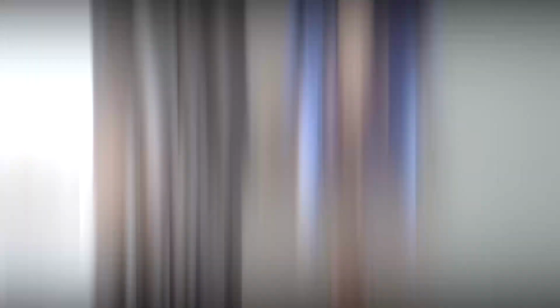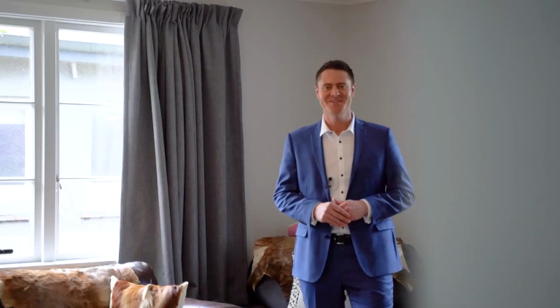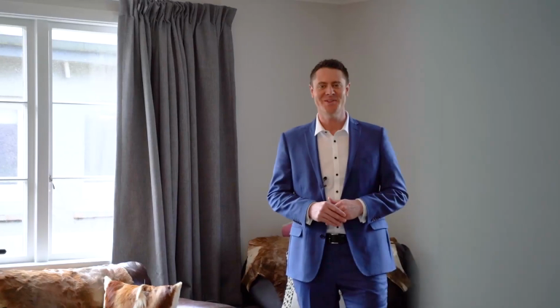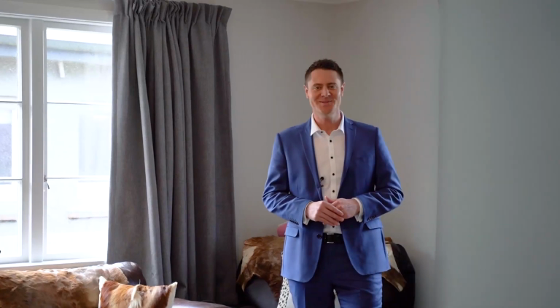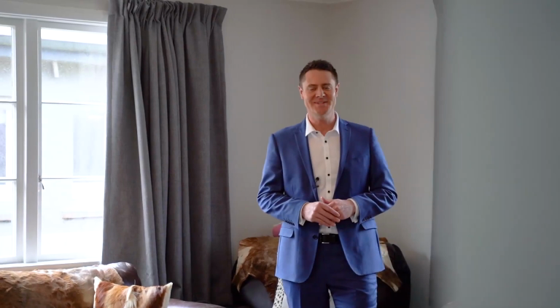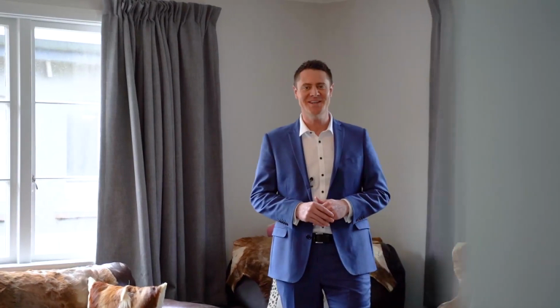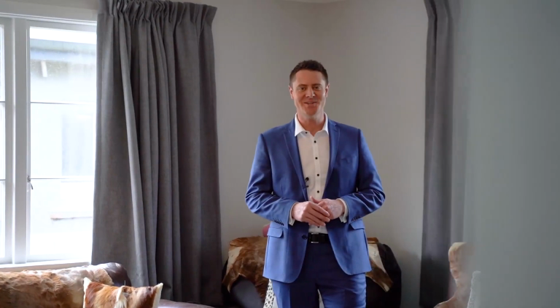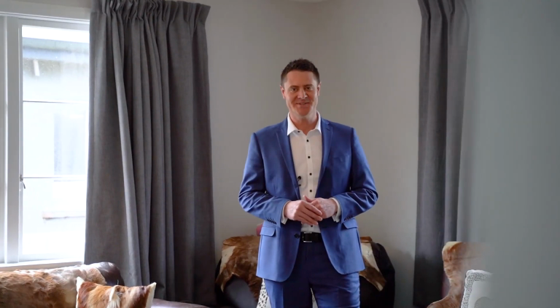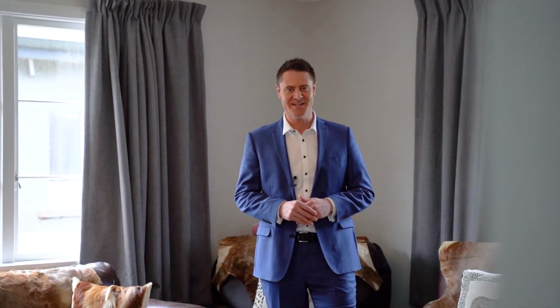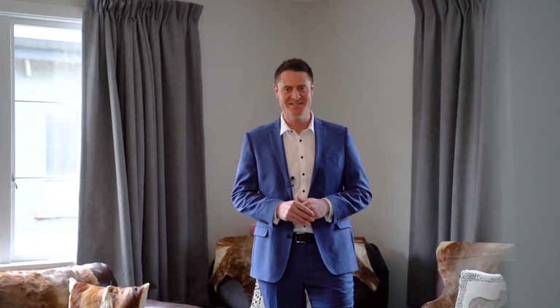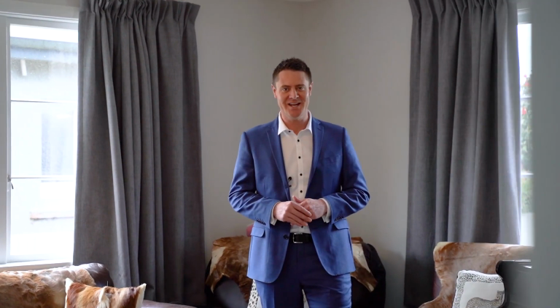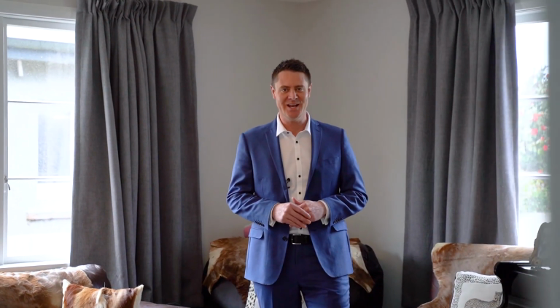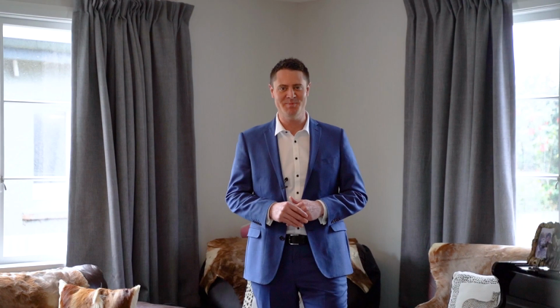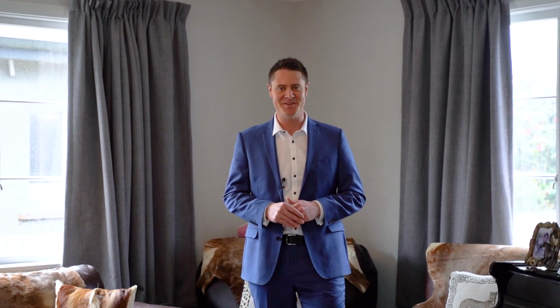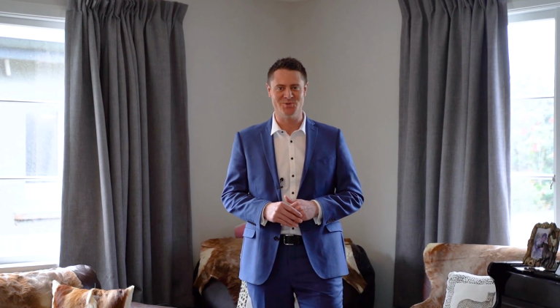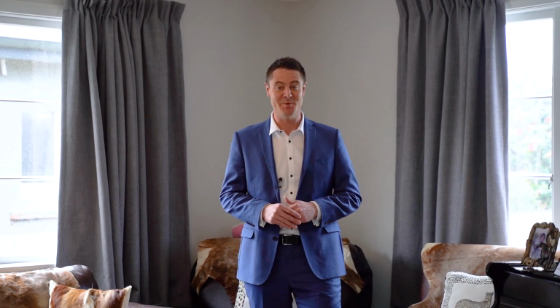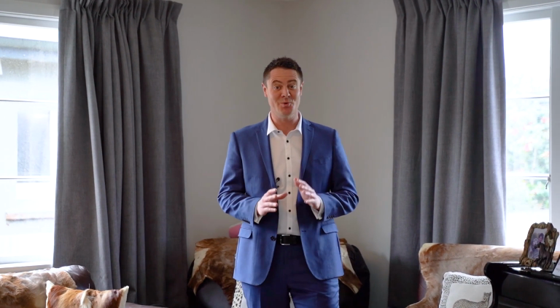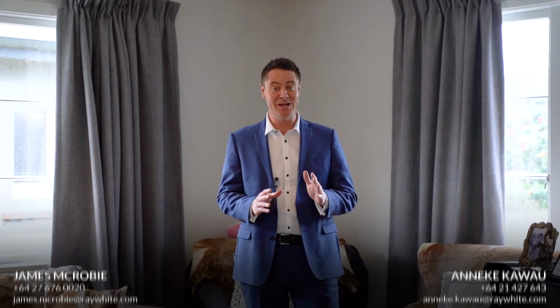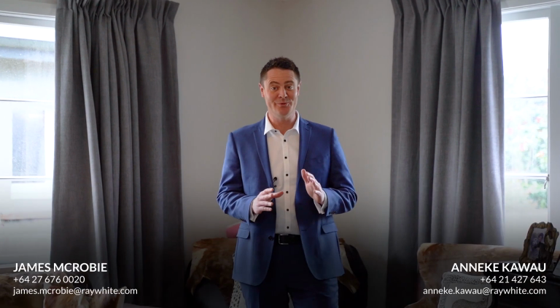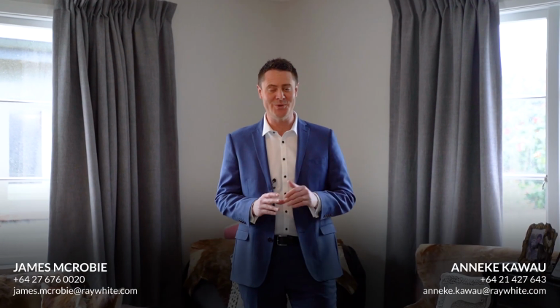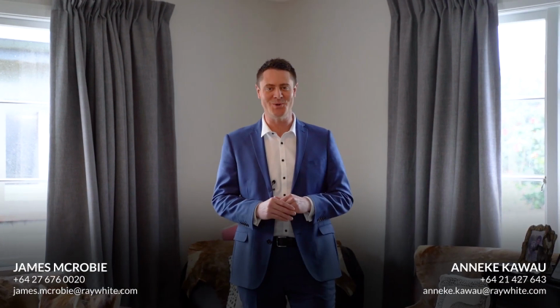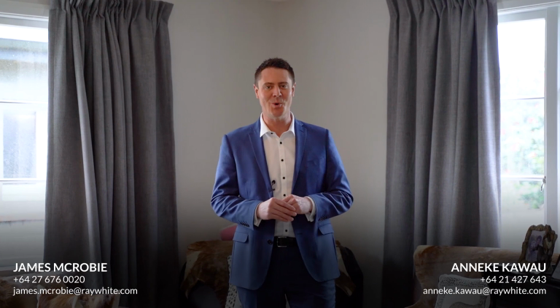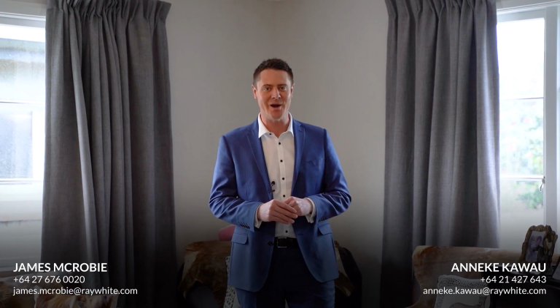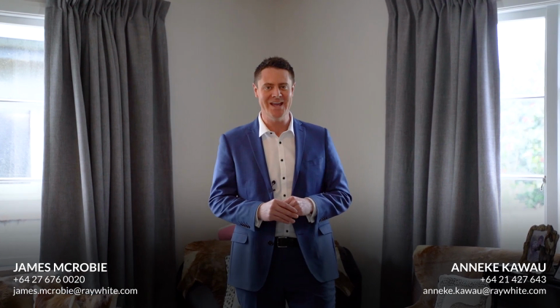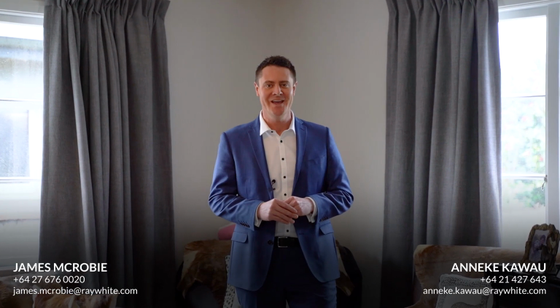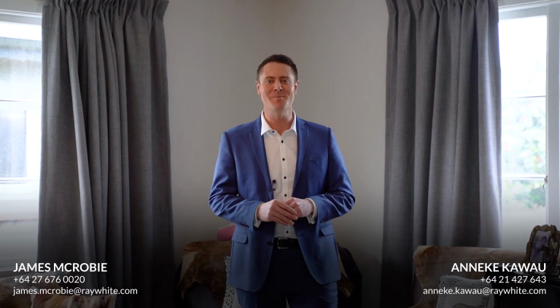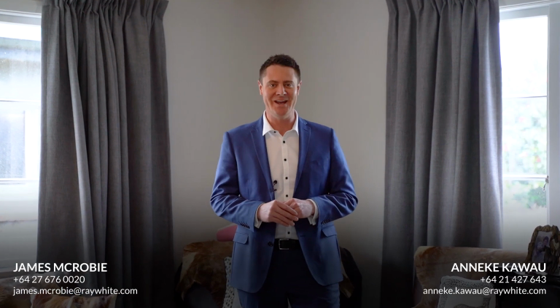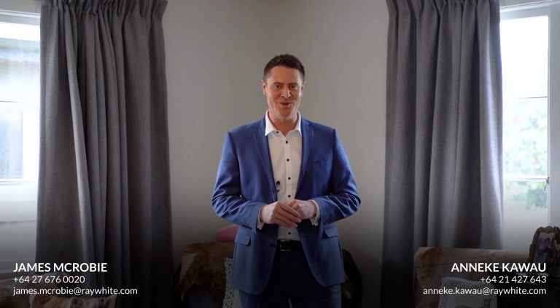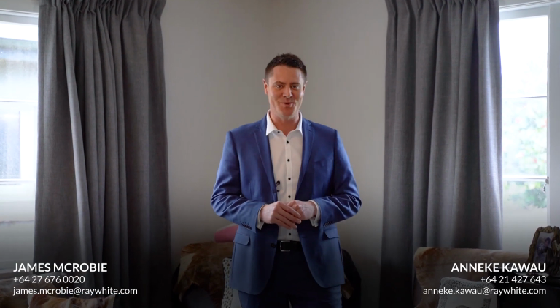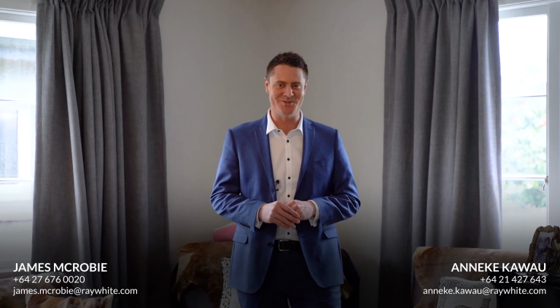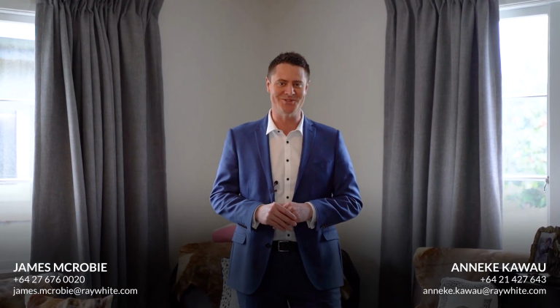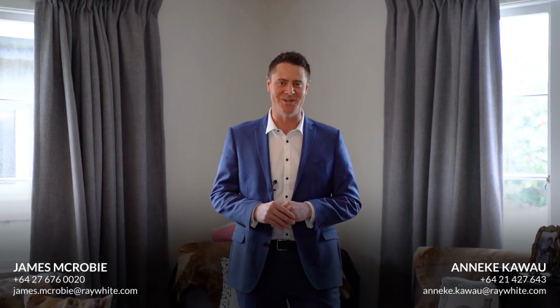So there's a wee taste of 16 Exmouth Street — we really look forward to your inquiry and meeting you in person soon.